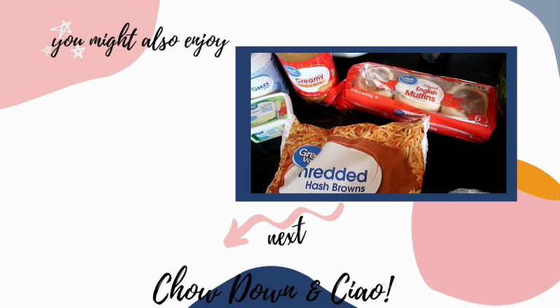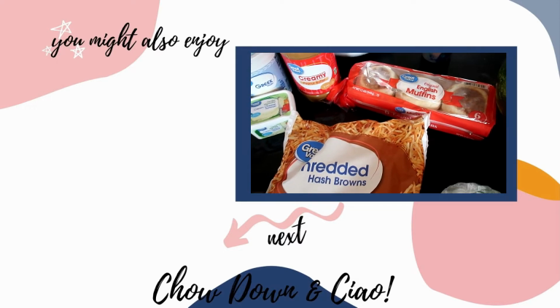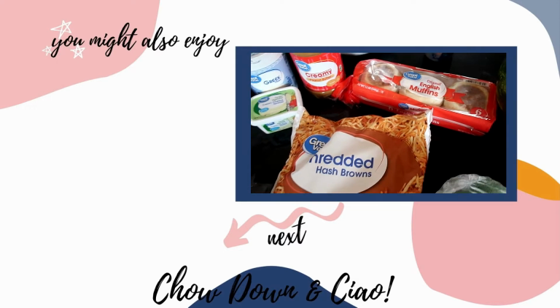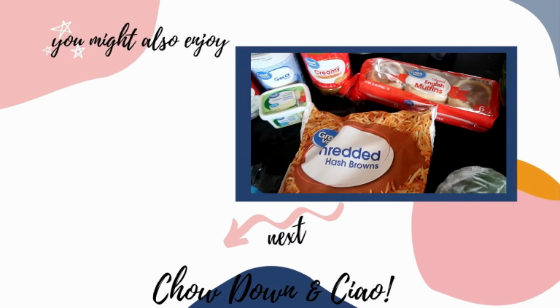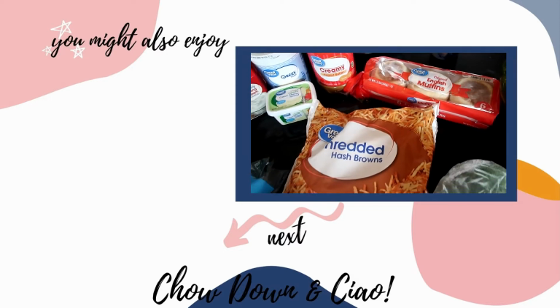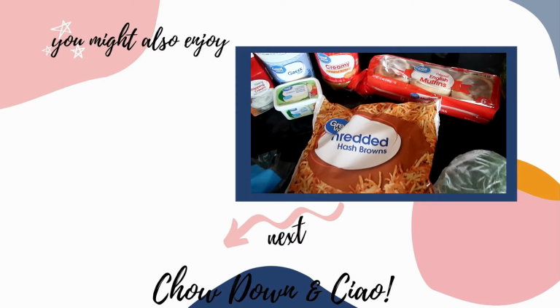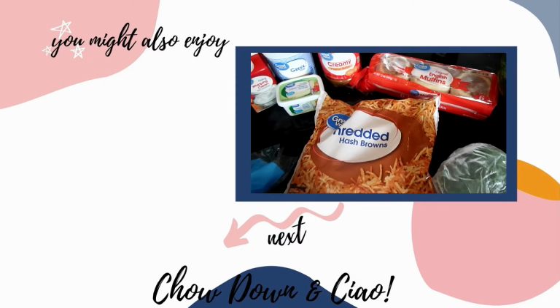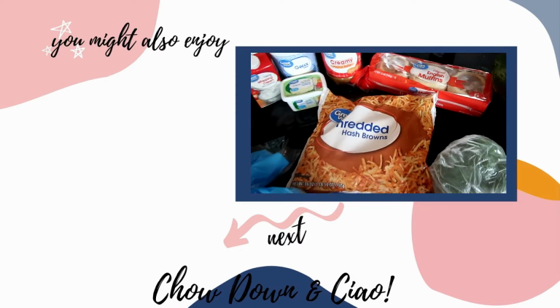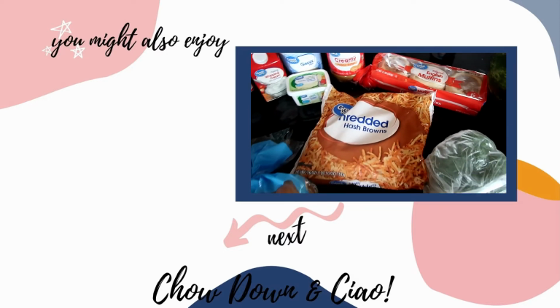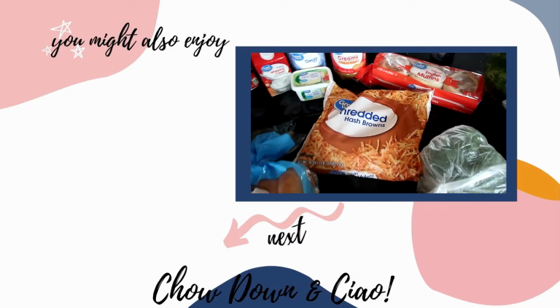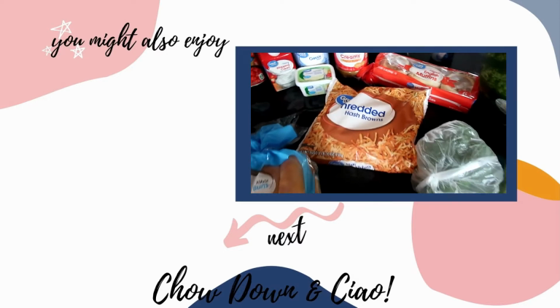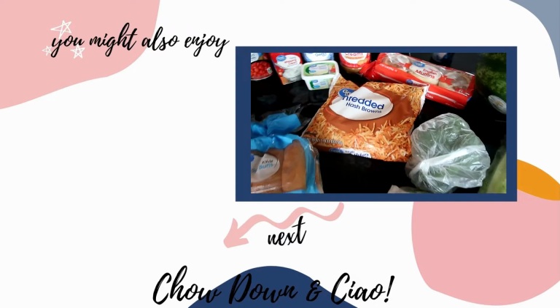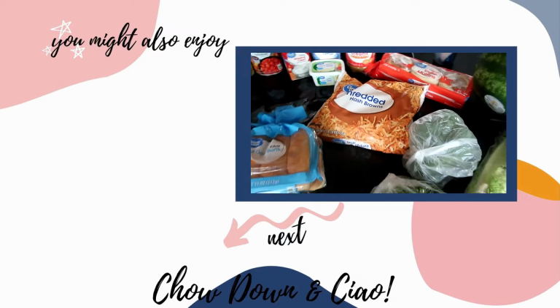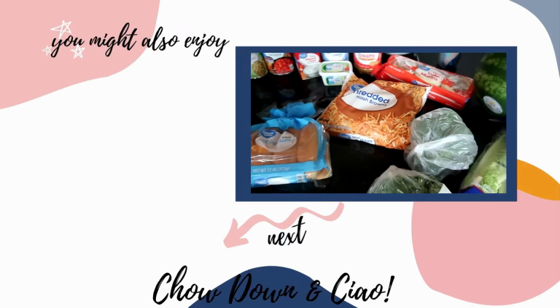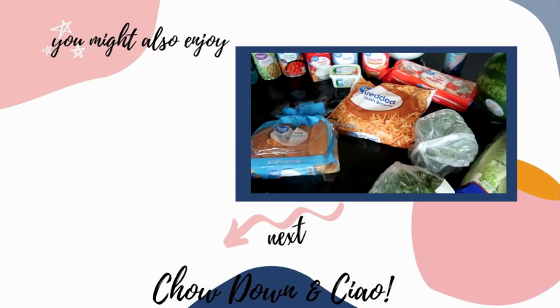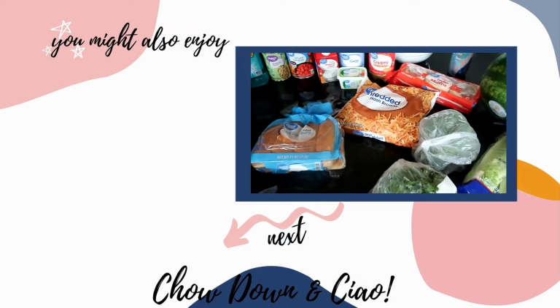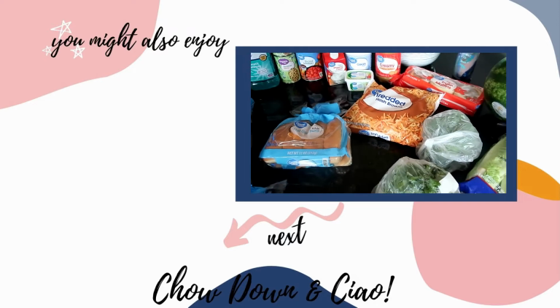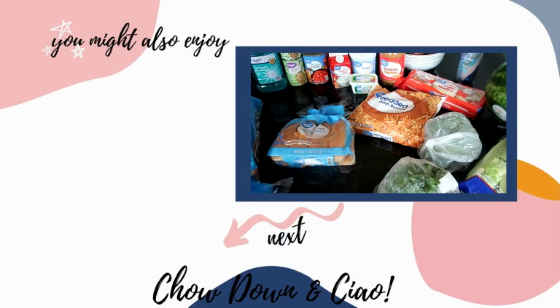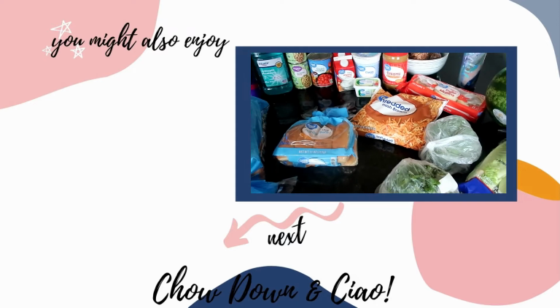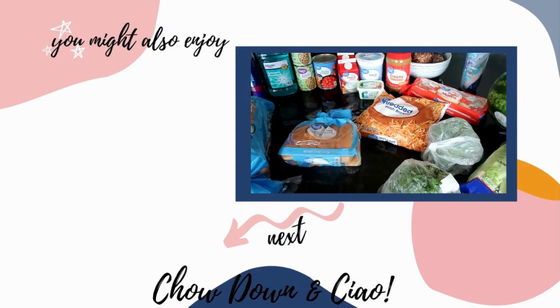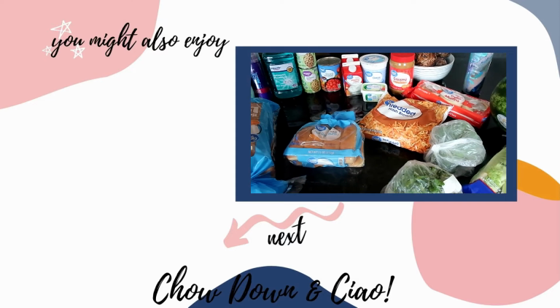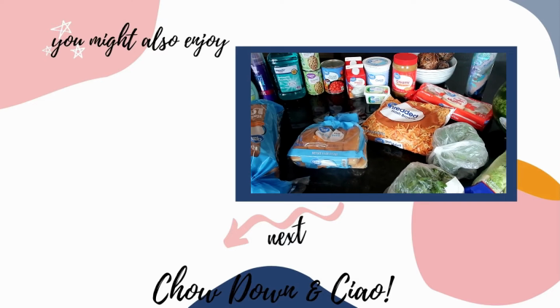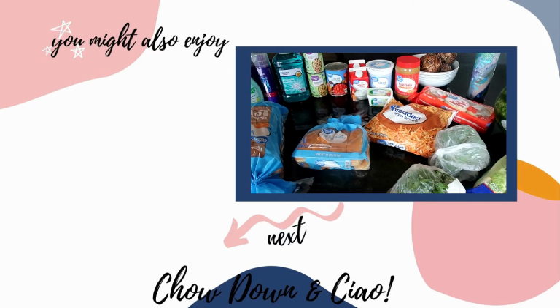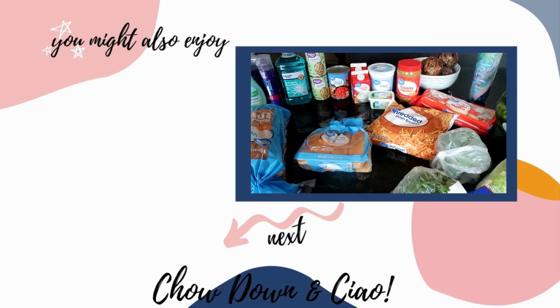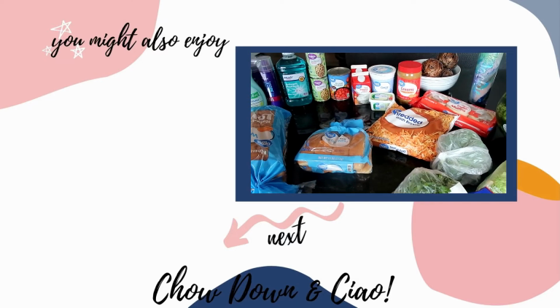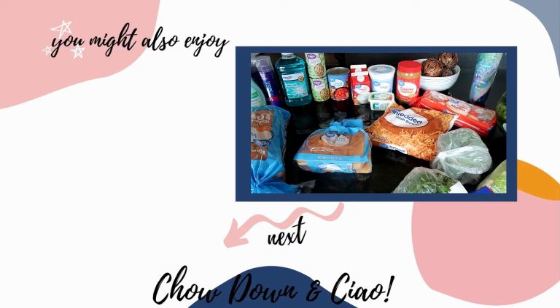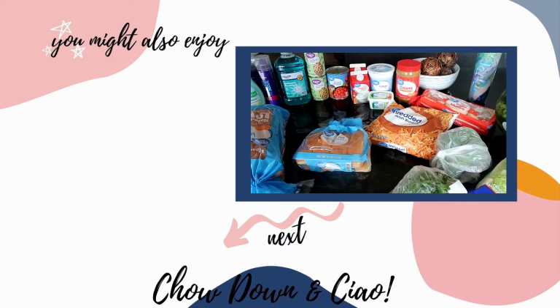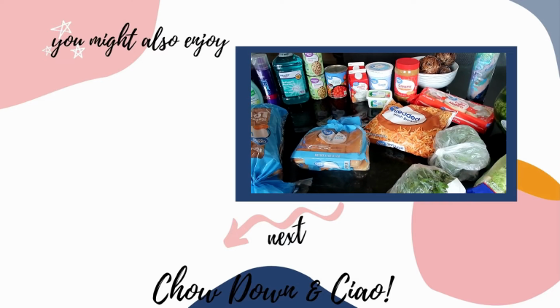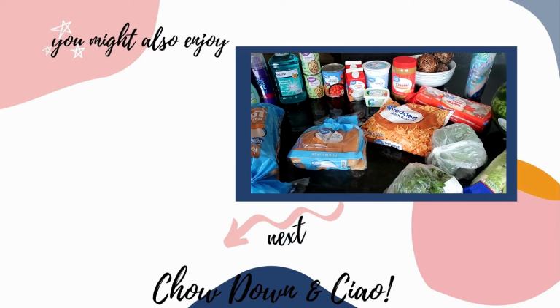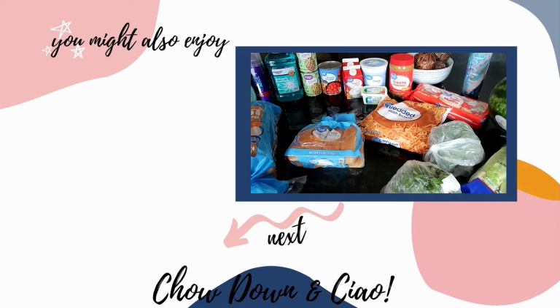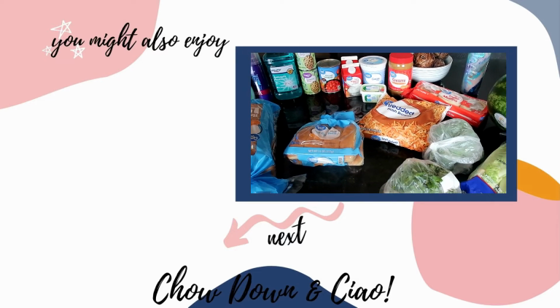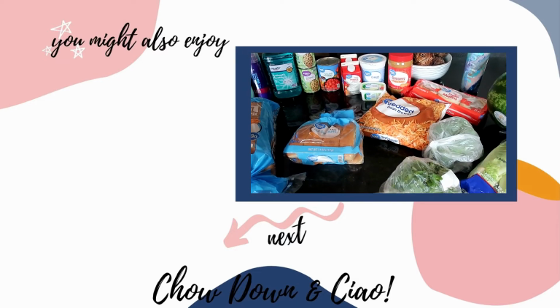Thank you so much for watching another grocery haul. Hope you have a great week. Ciao!